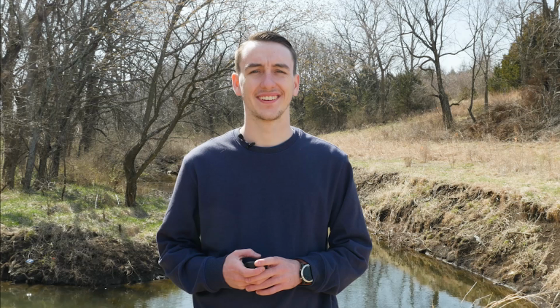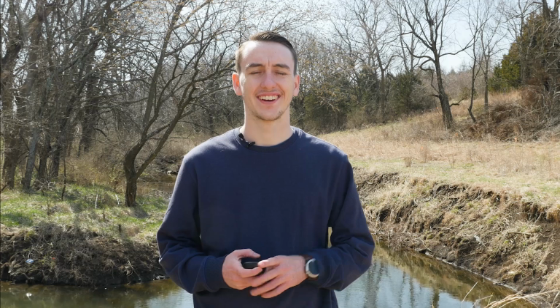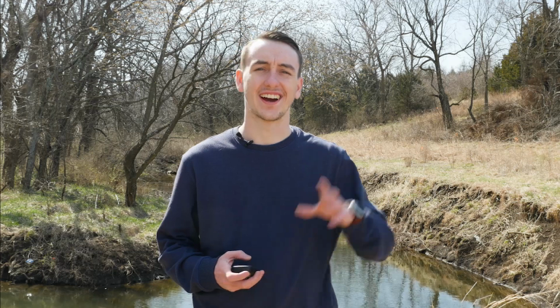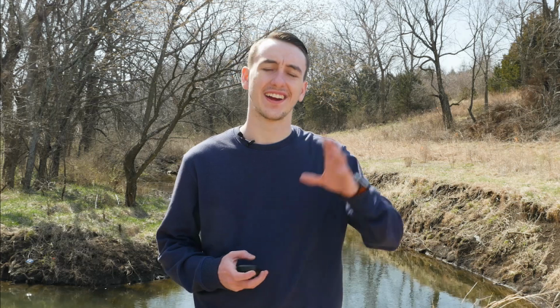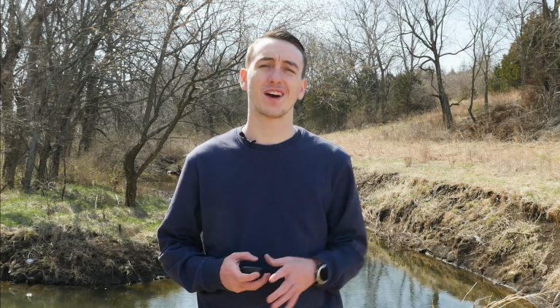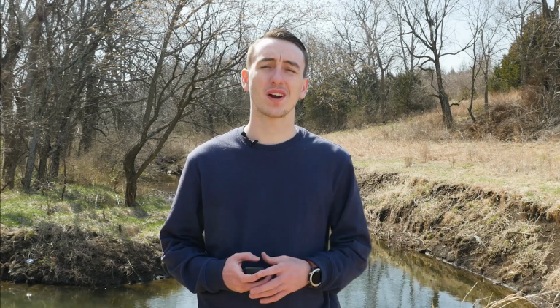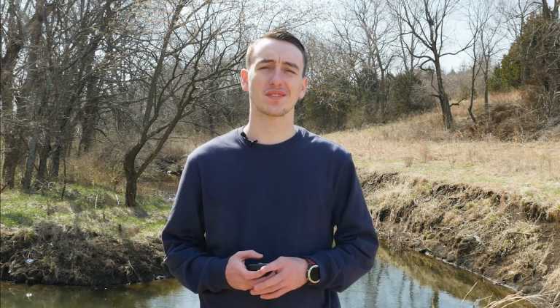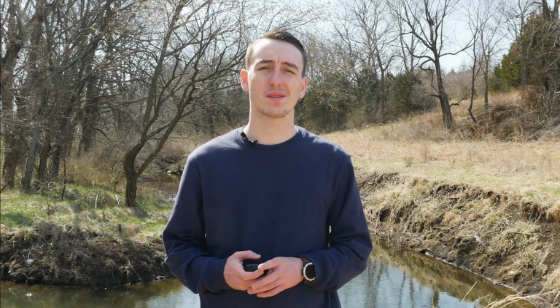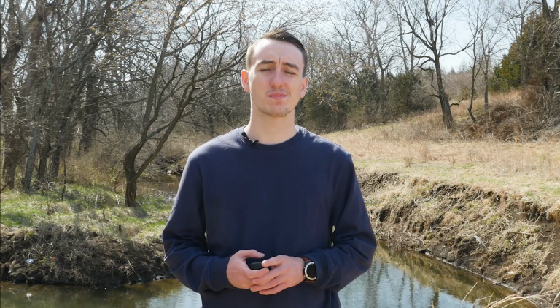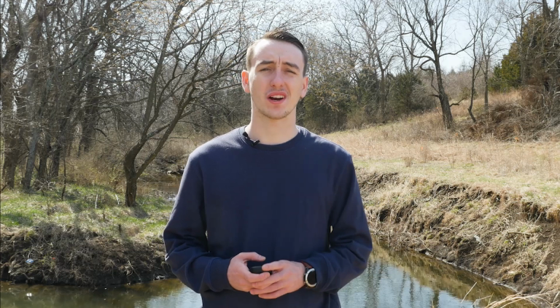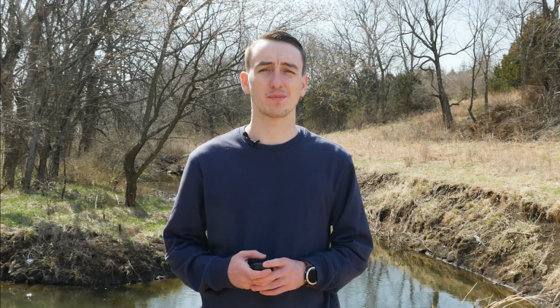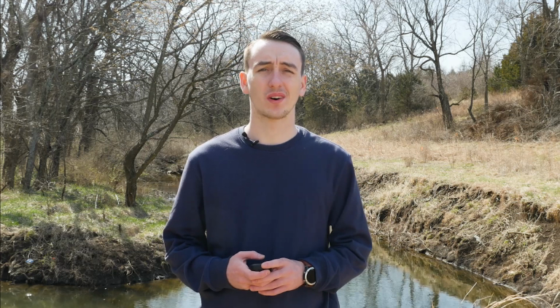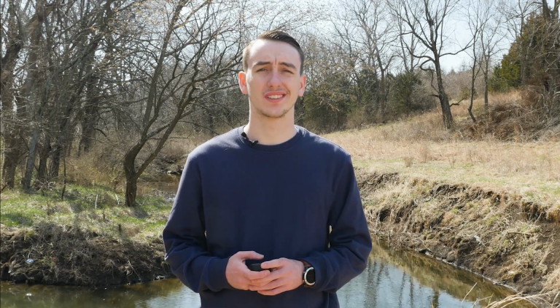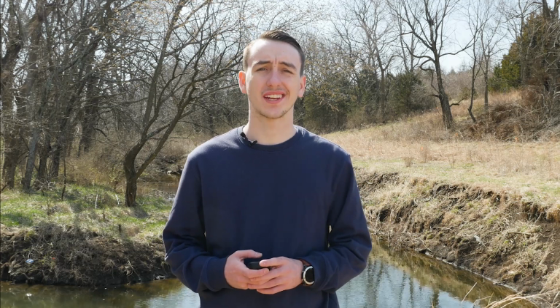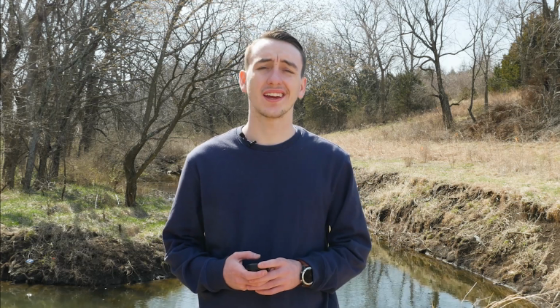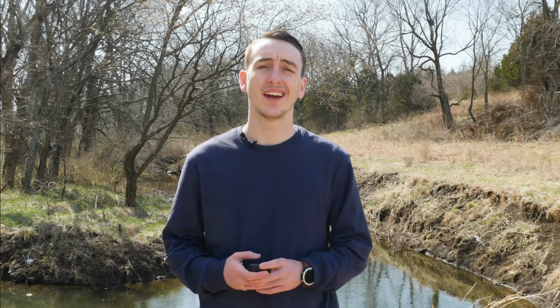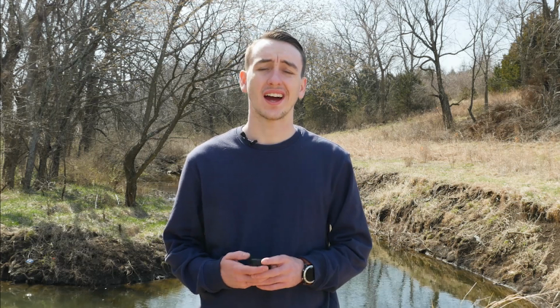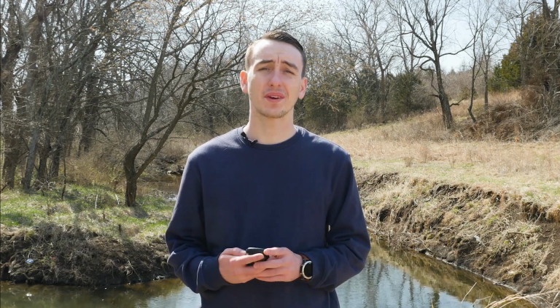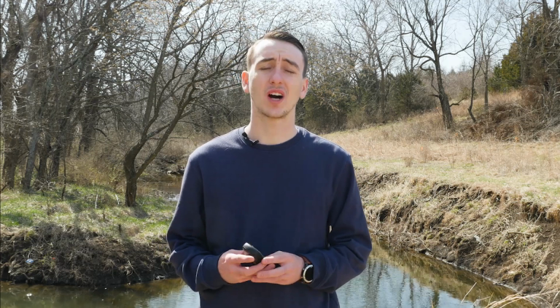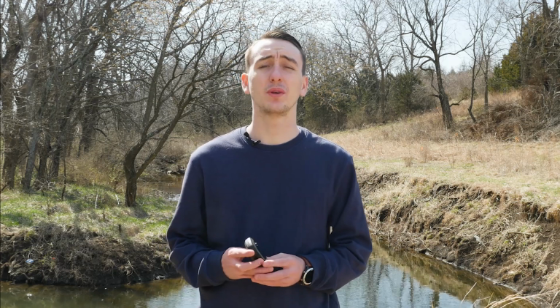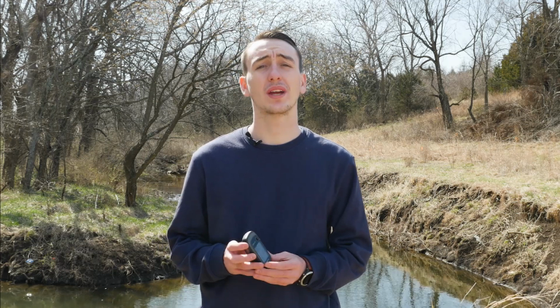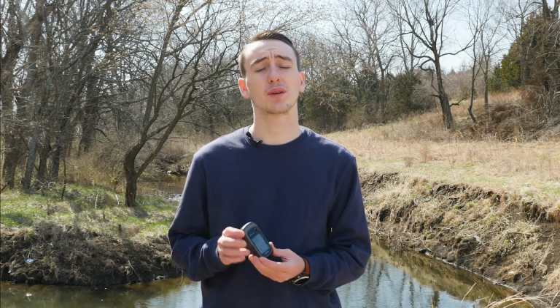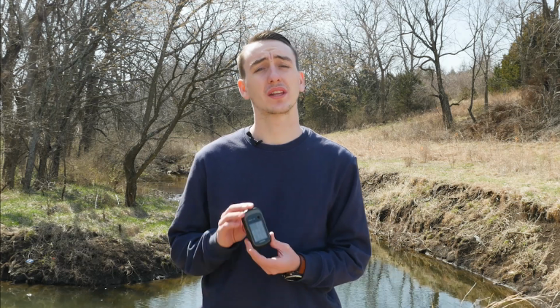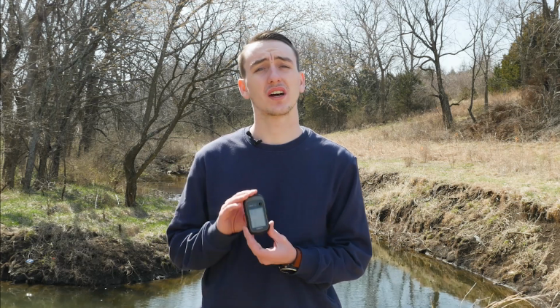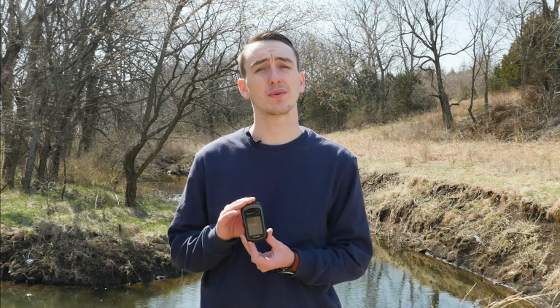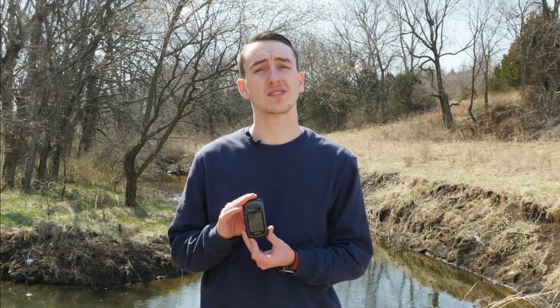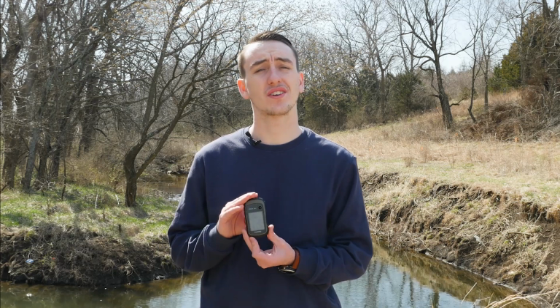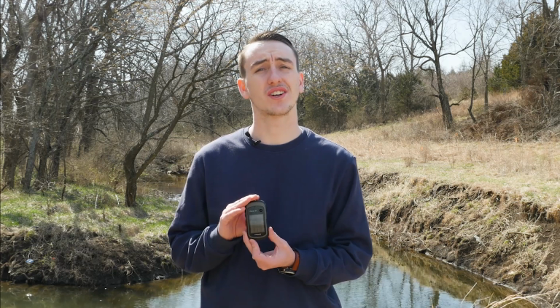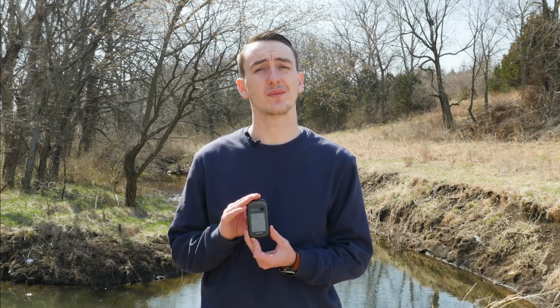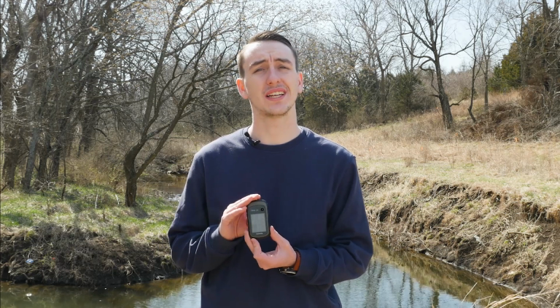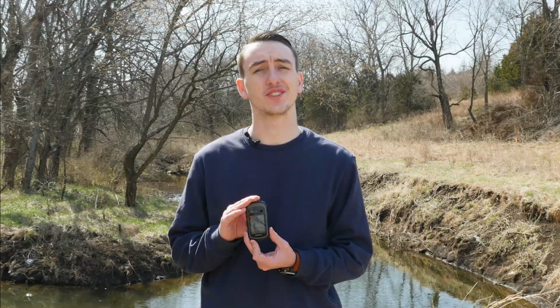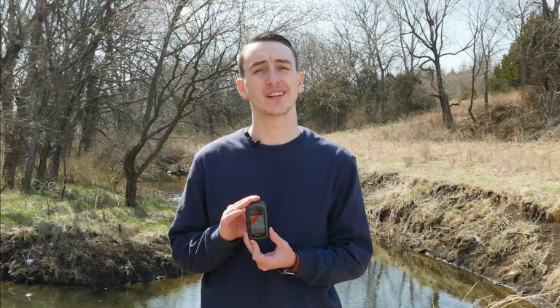Hi, I'm Brock from Garmin's product support. Today, I'm going to help you calibrate the compass on your Garmin E-TREX.